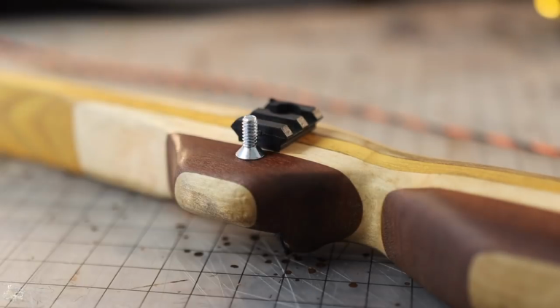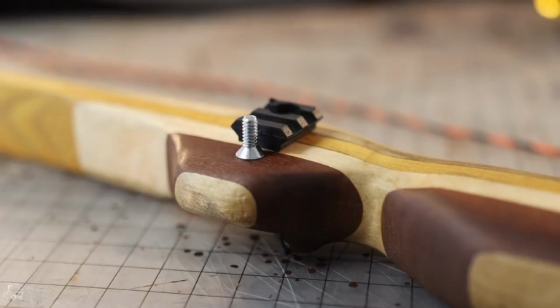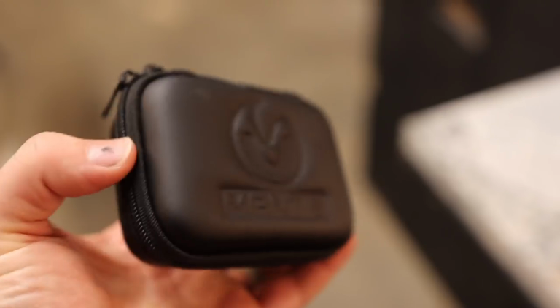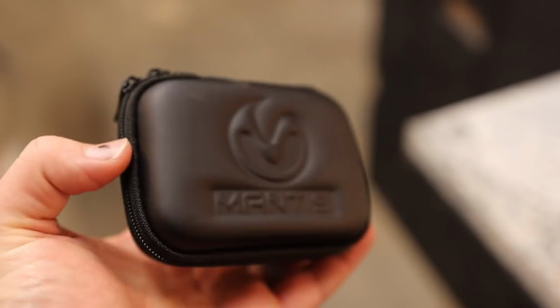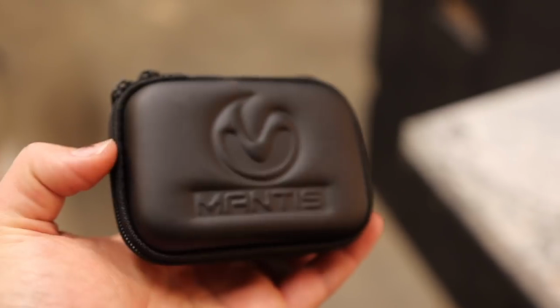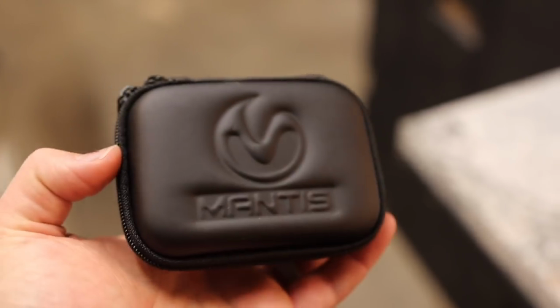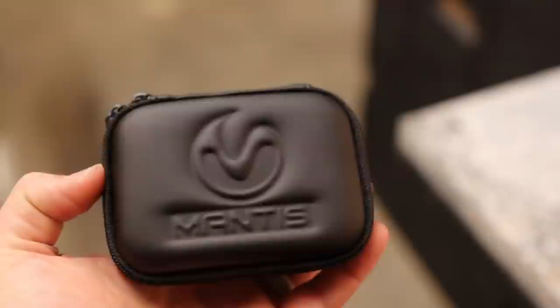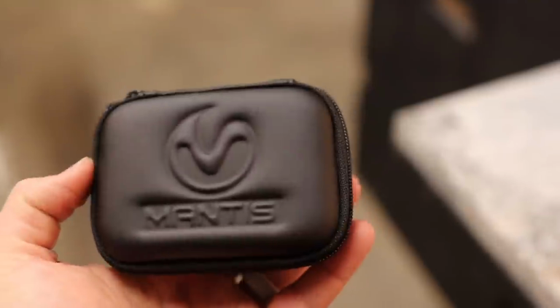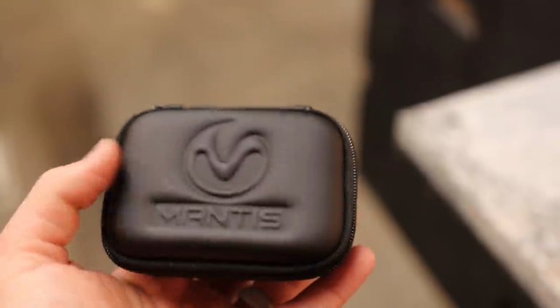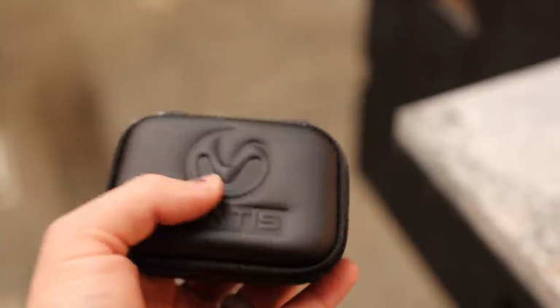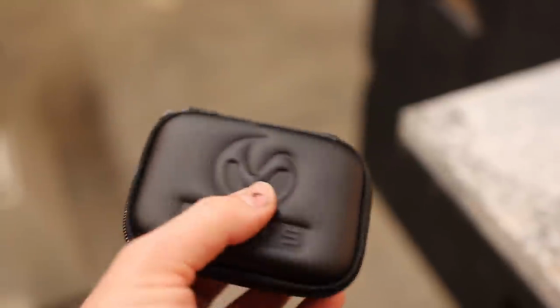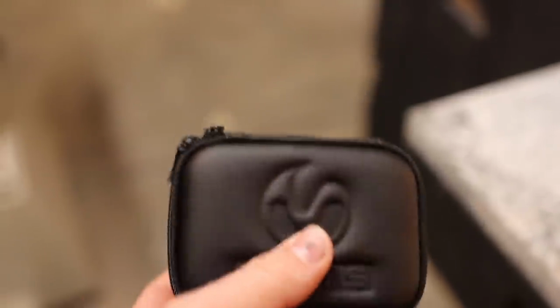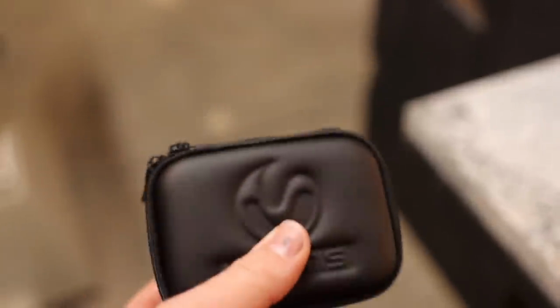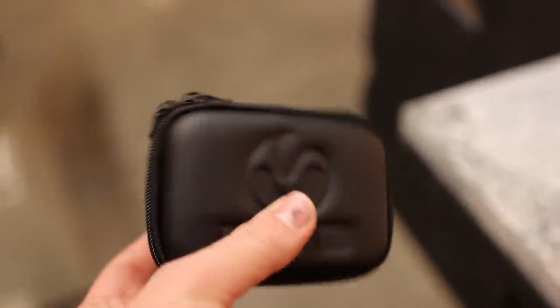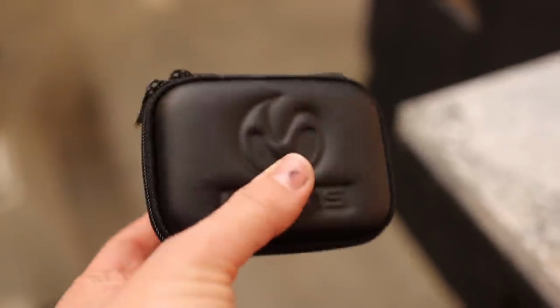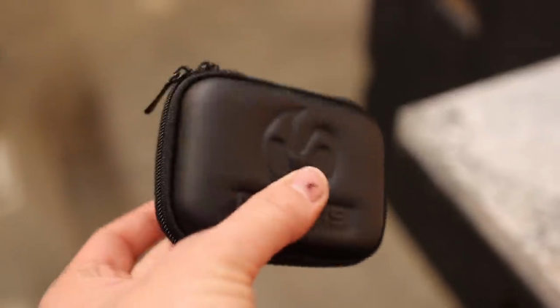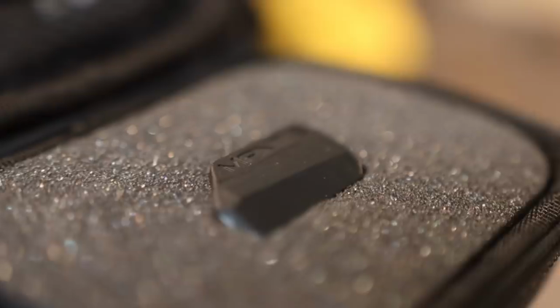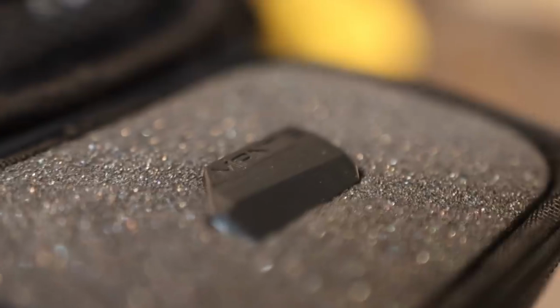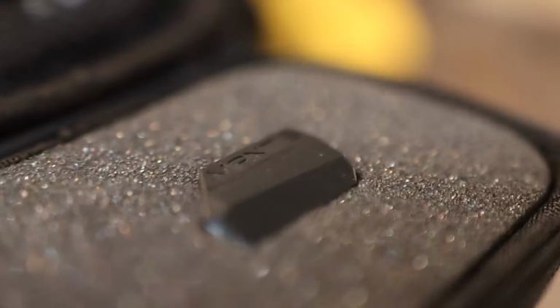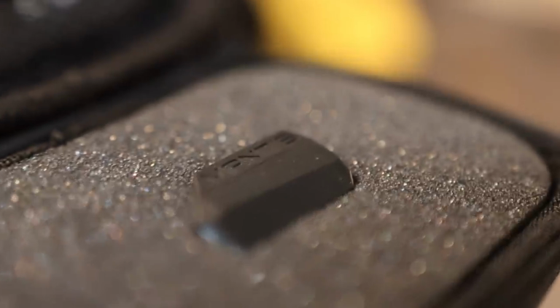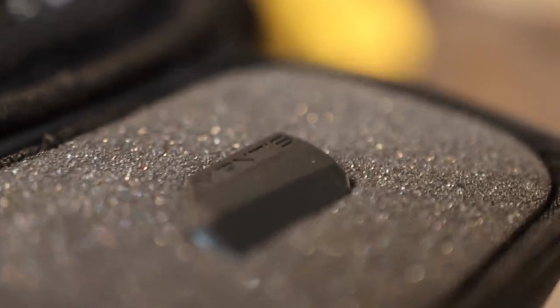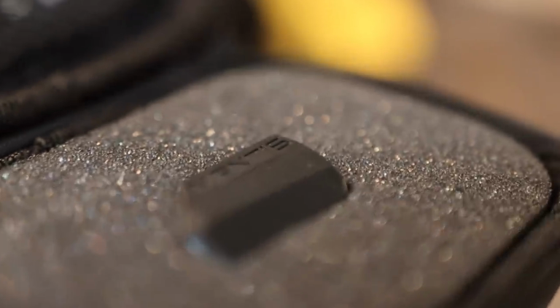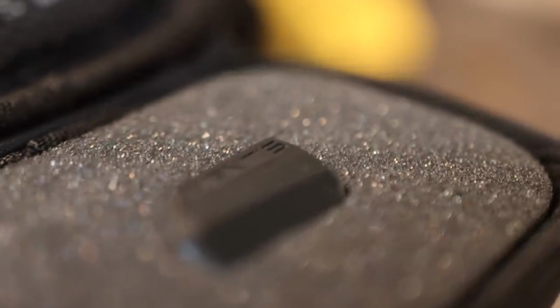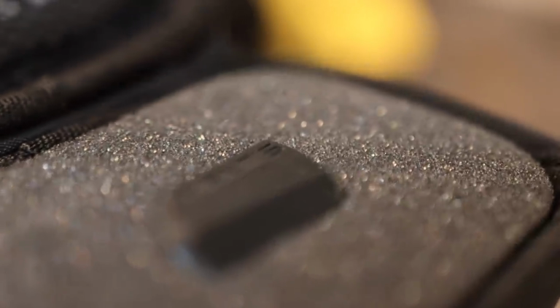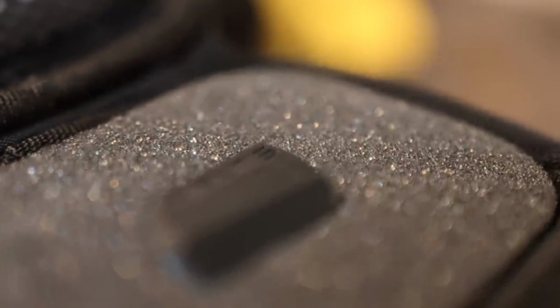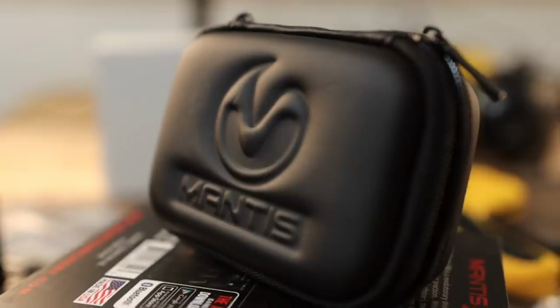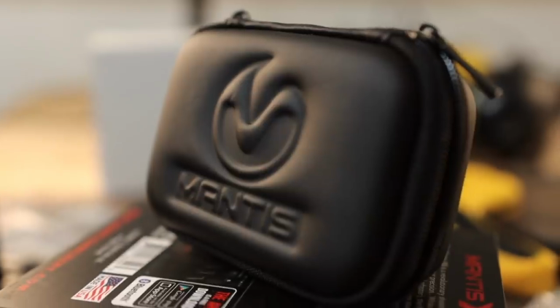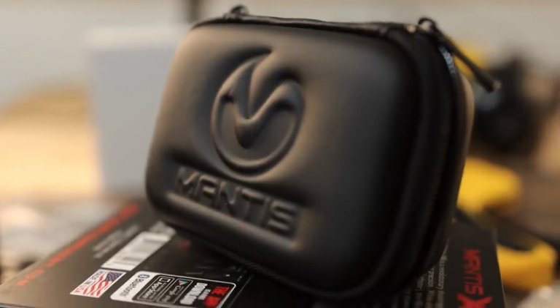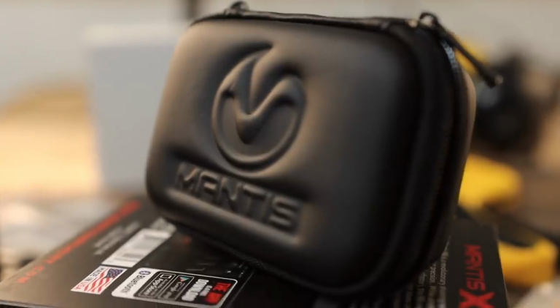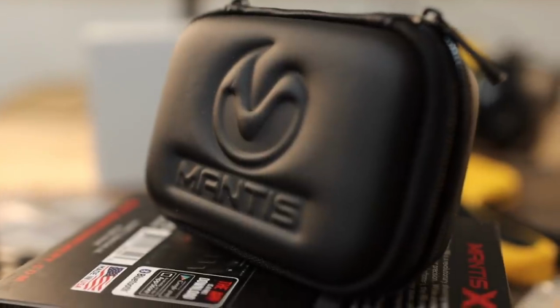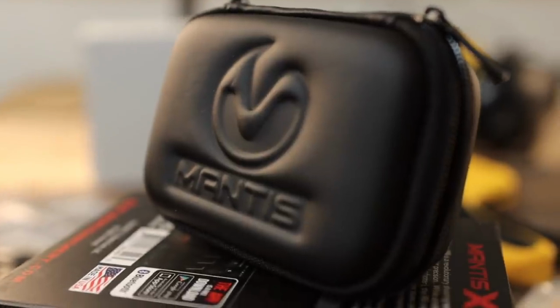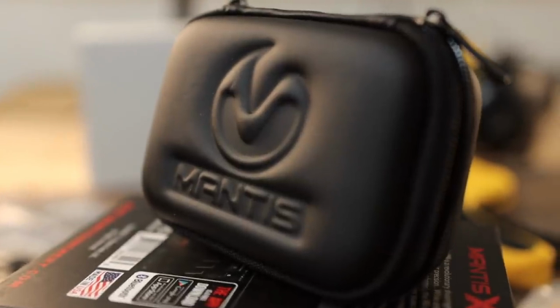The Mantis comes in this slick little case. It's nice to have somewhere to put it, because the product is so small, it's easy to misplace it.